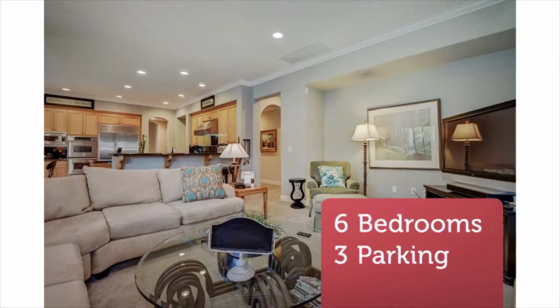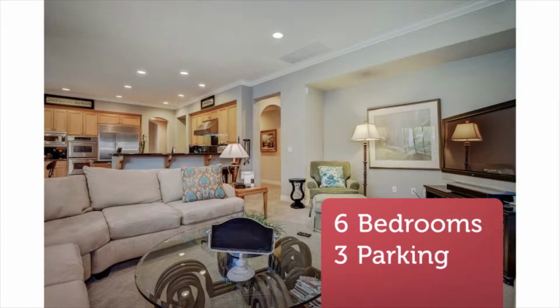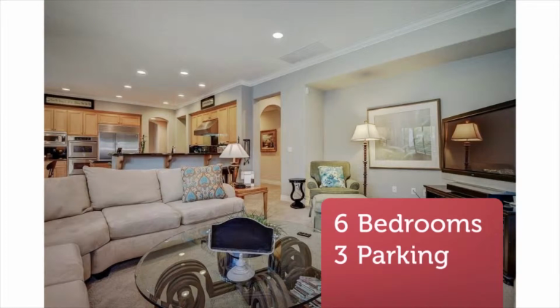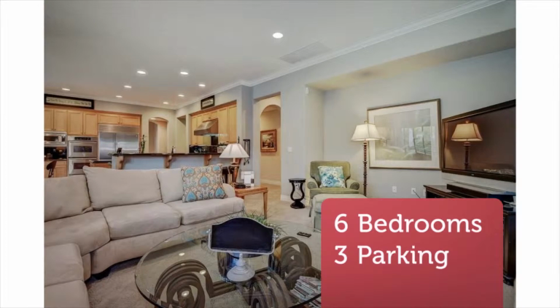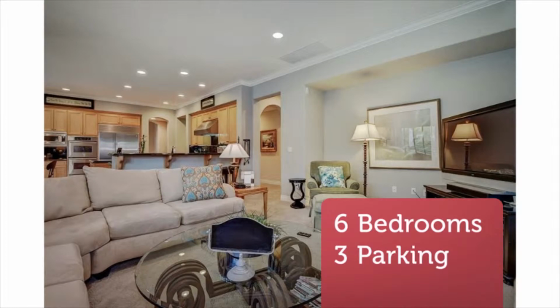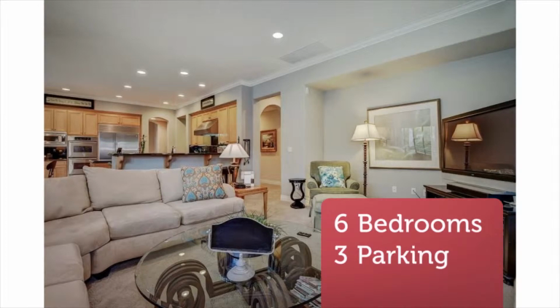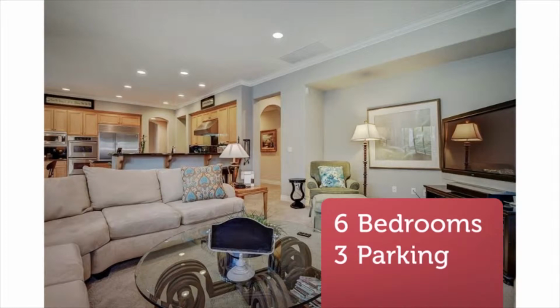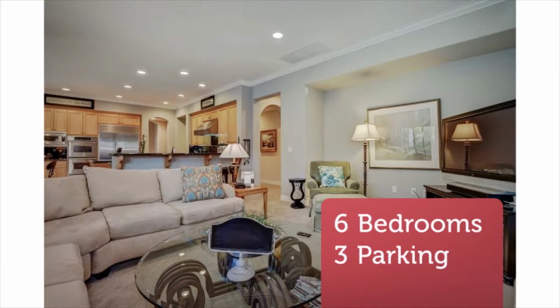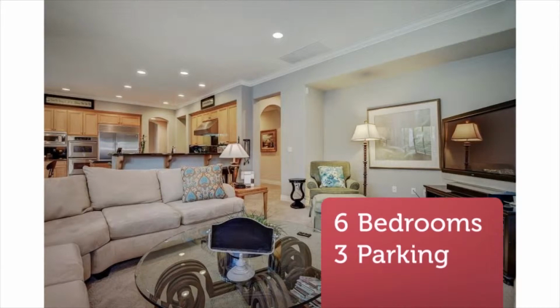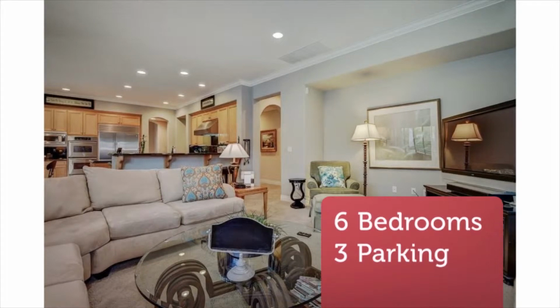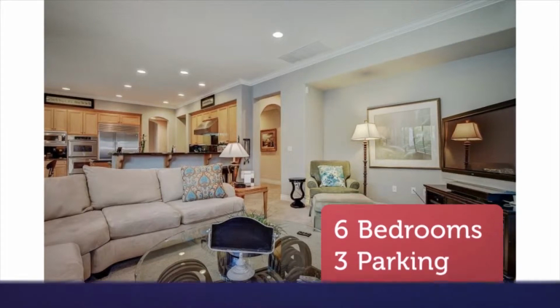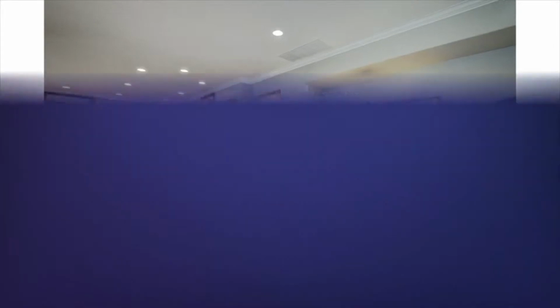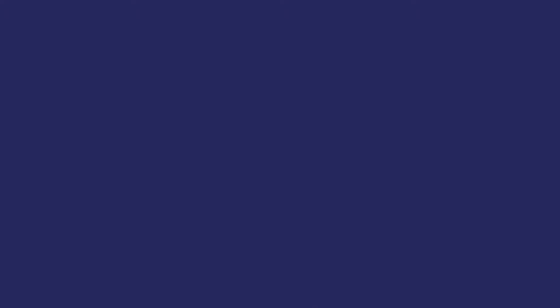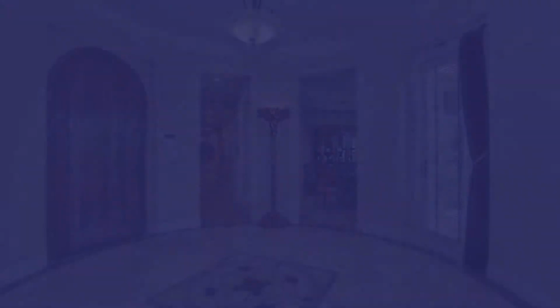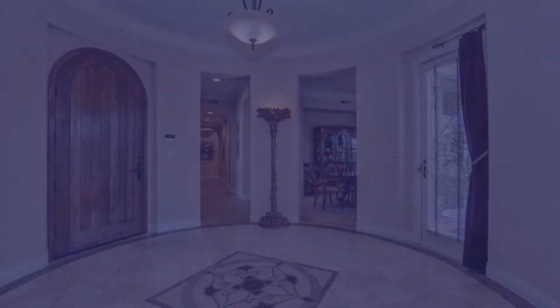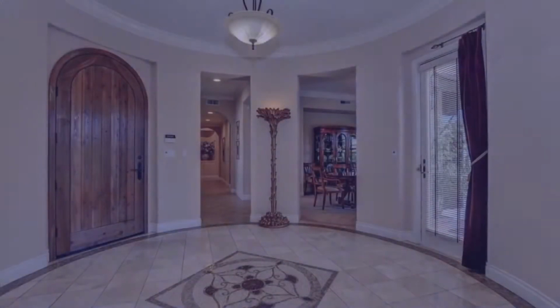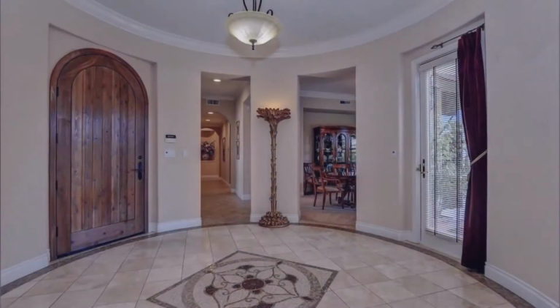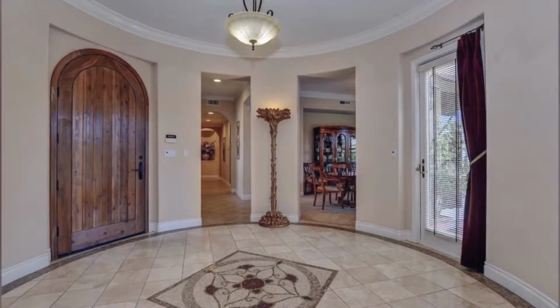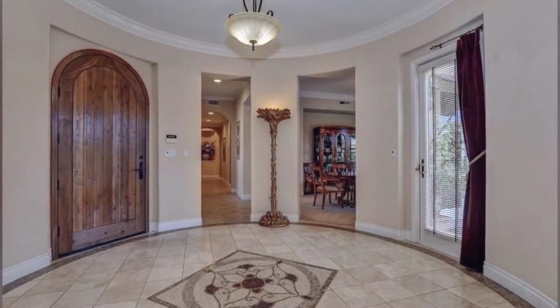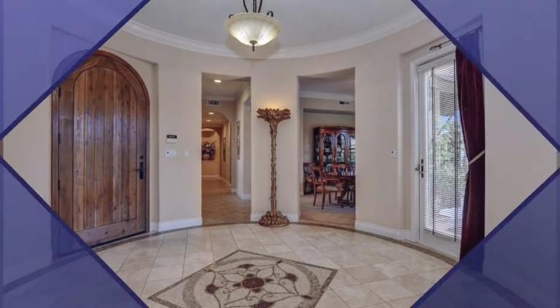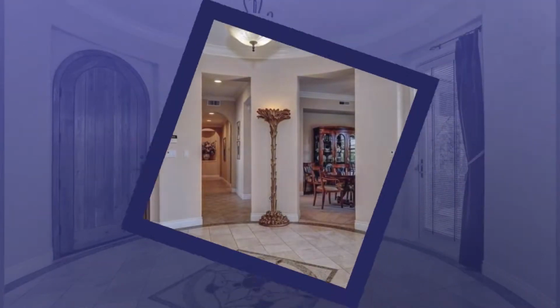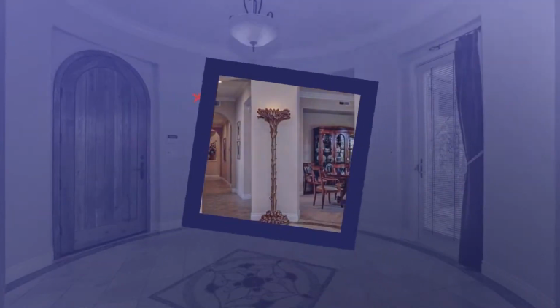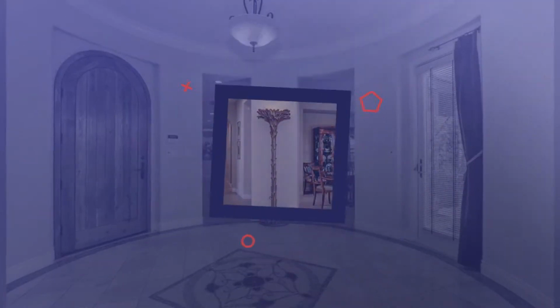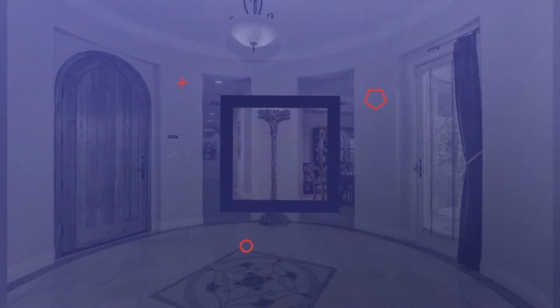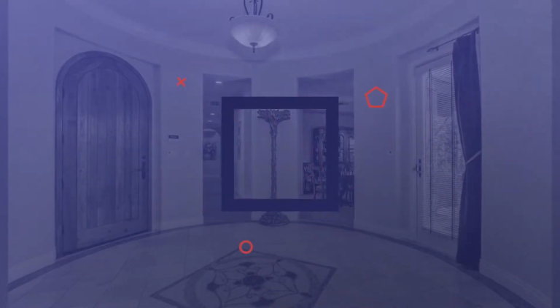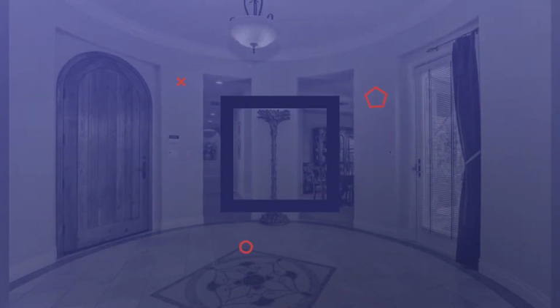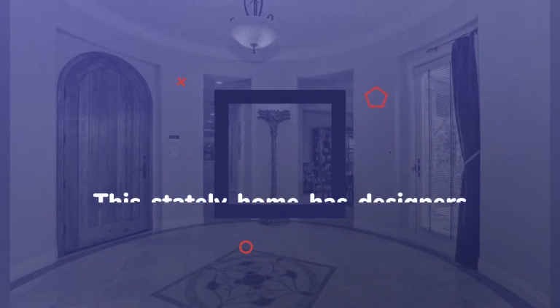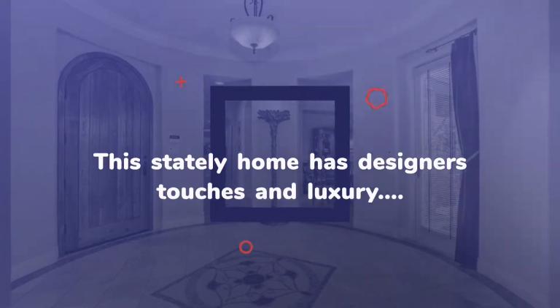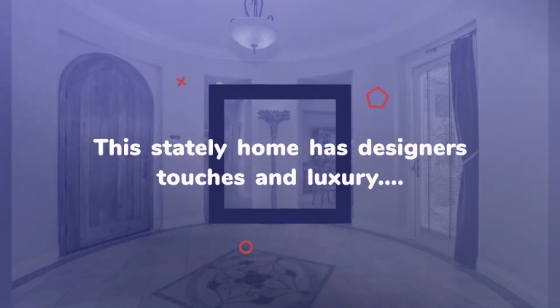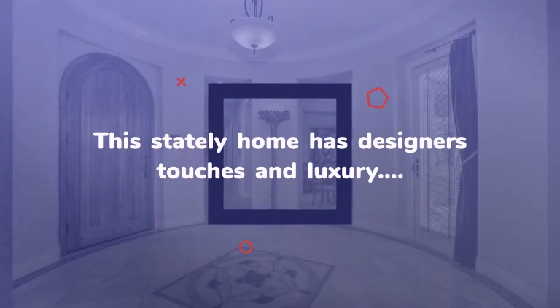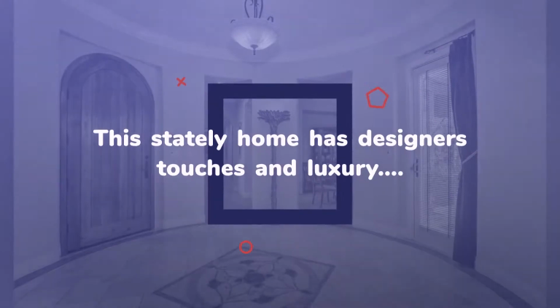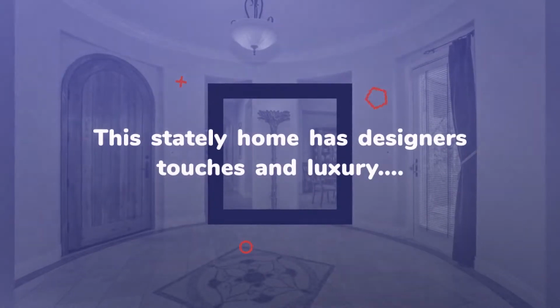You'll love the gourmet chef's kitchen with granite slab and high-end stainless steel appliances with sub-zero refrigerator.